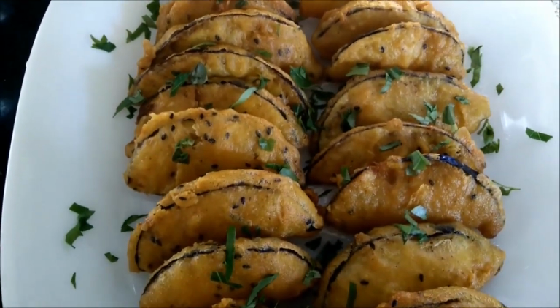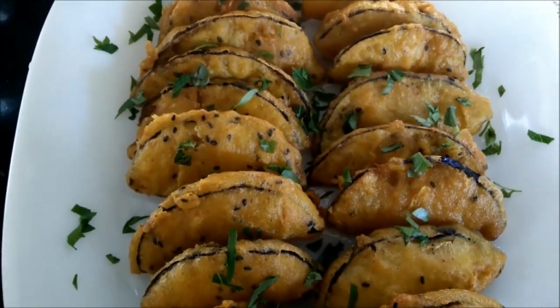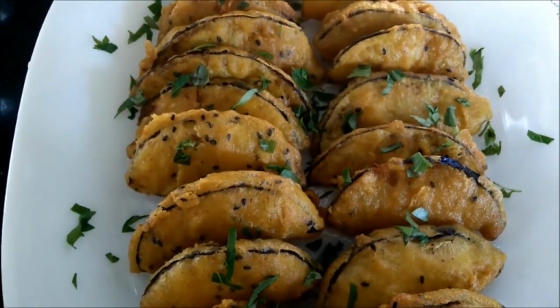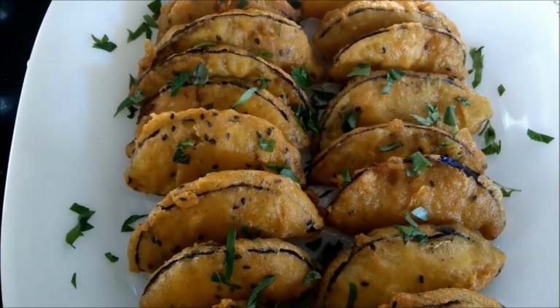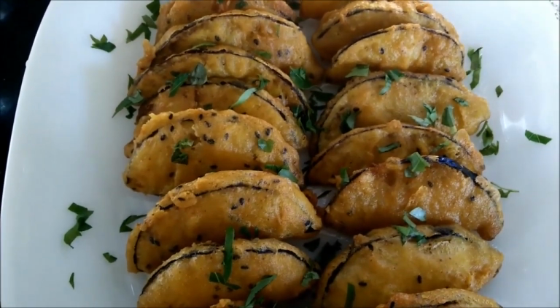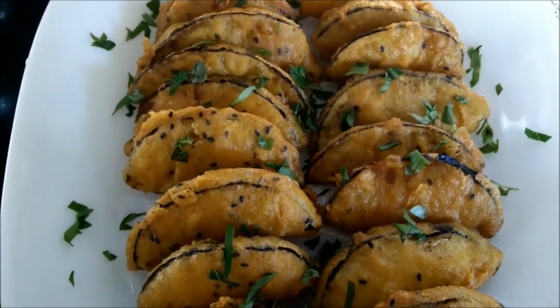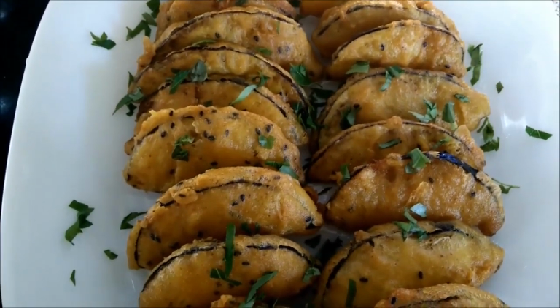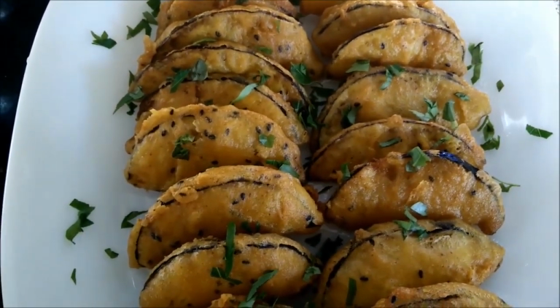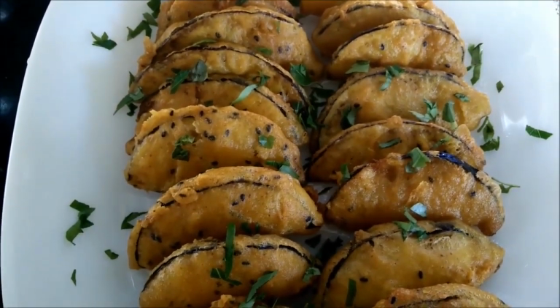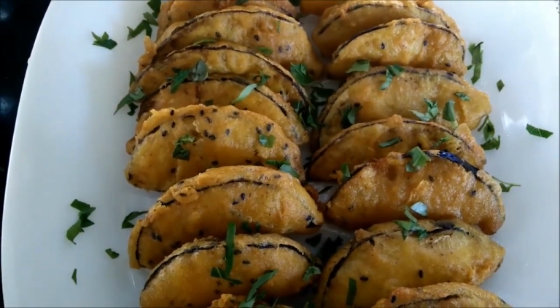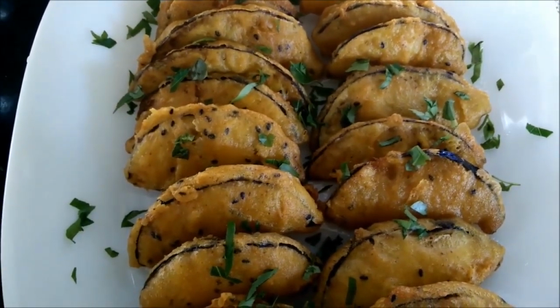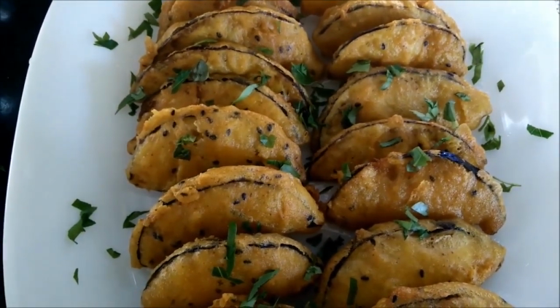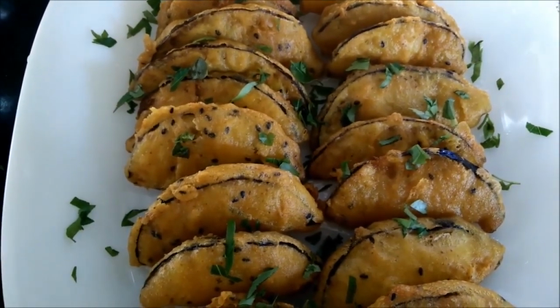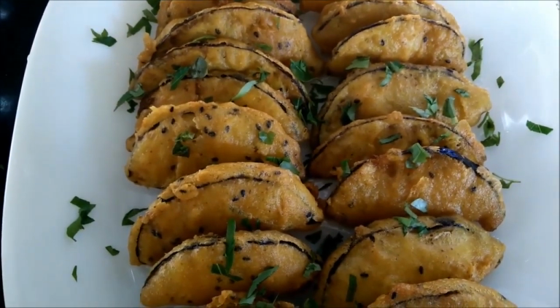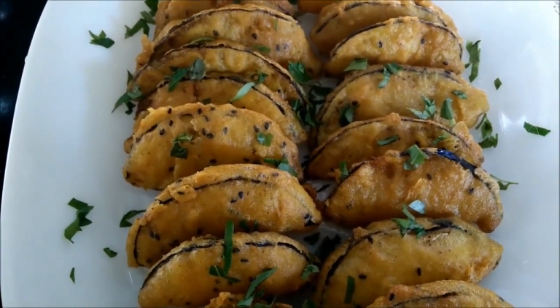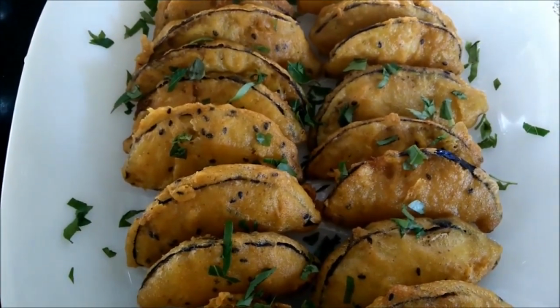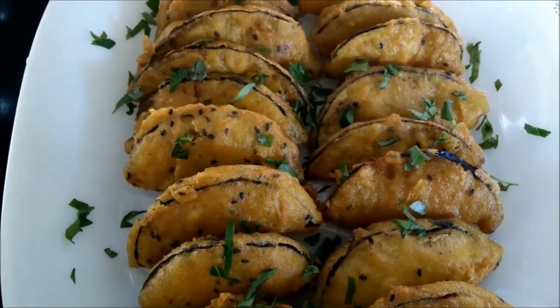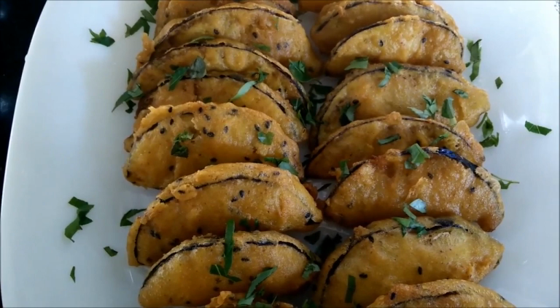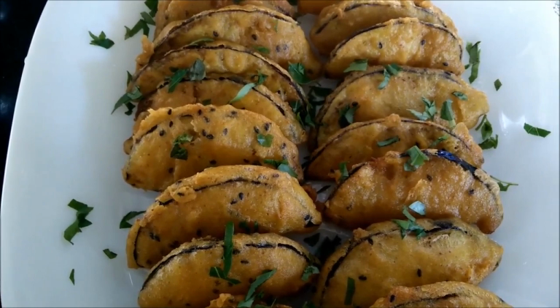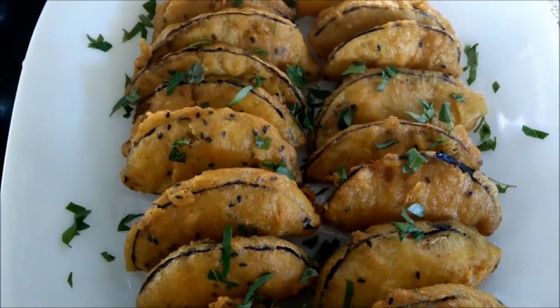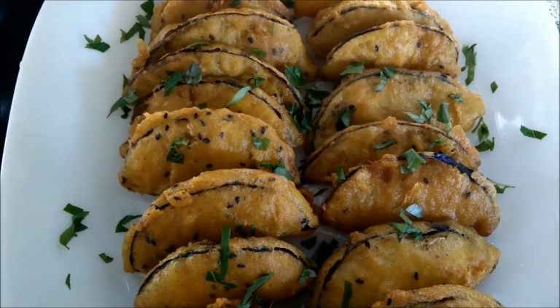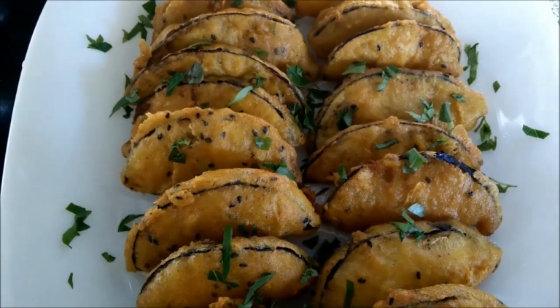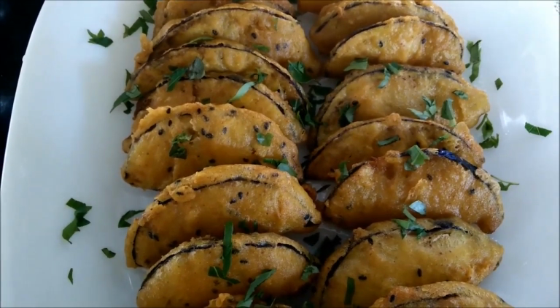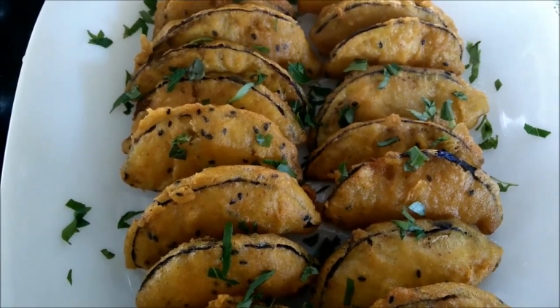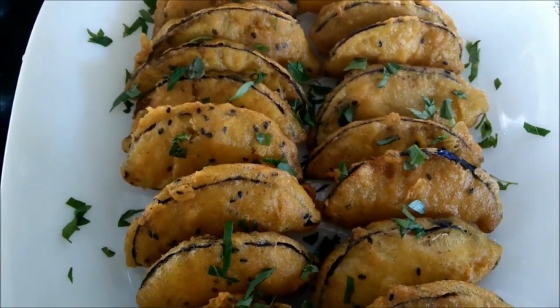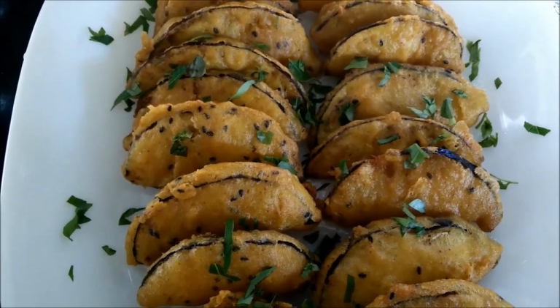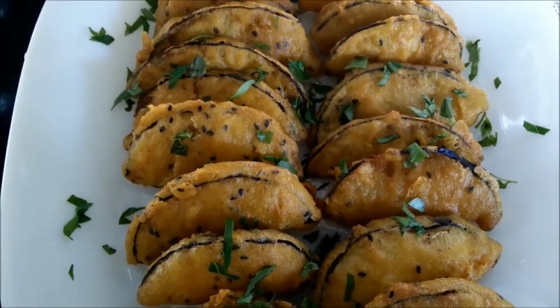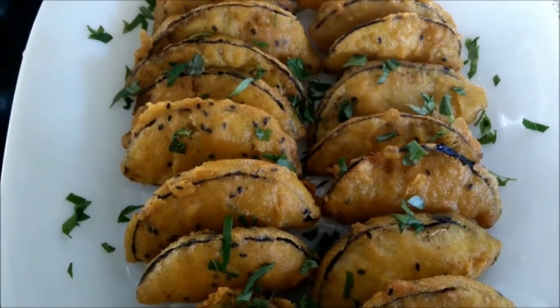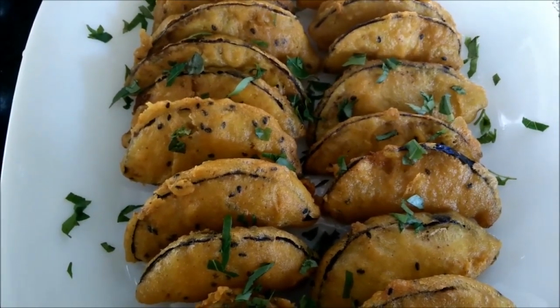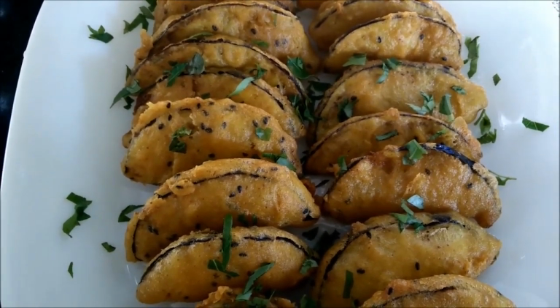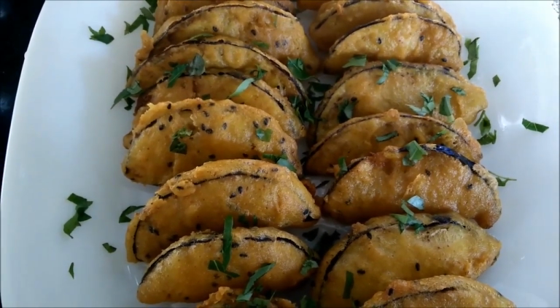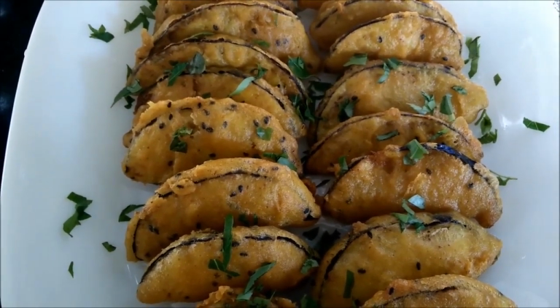So try making this interesting snack recipe and let us have your reviews. Thank you.